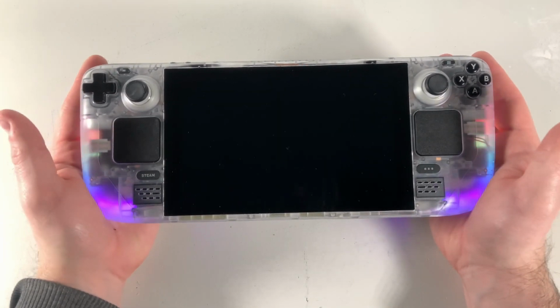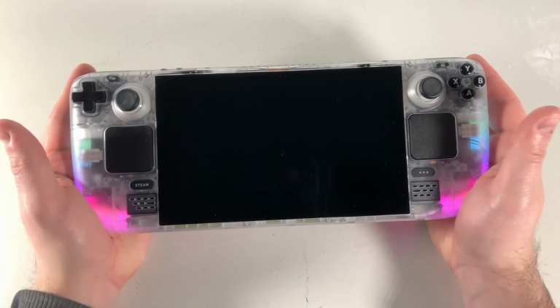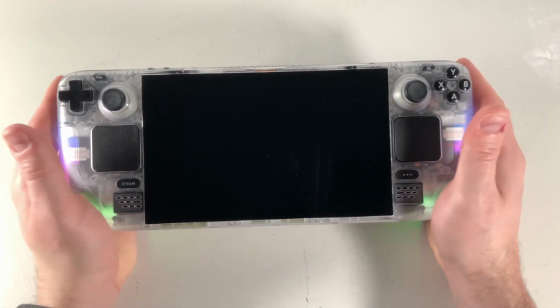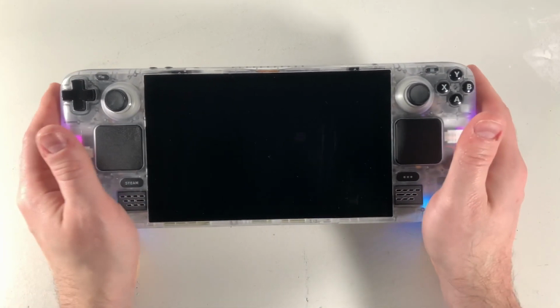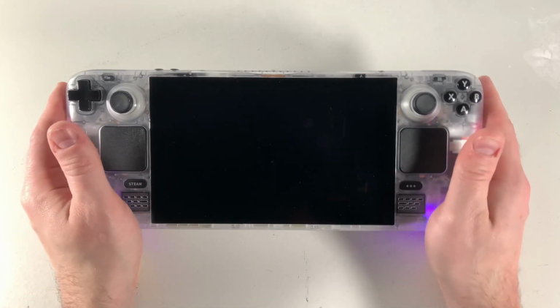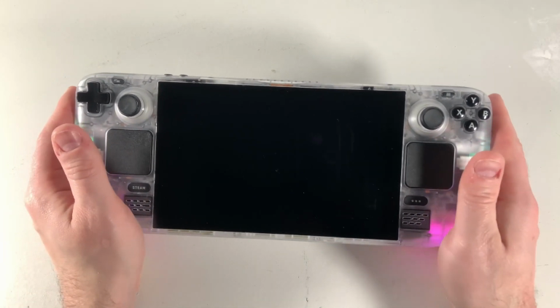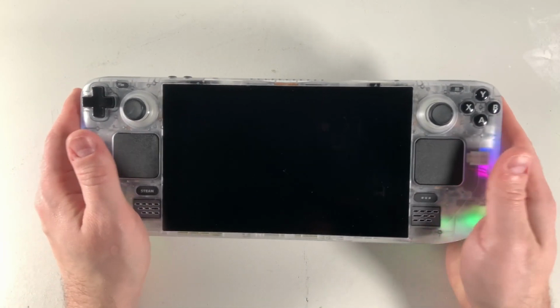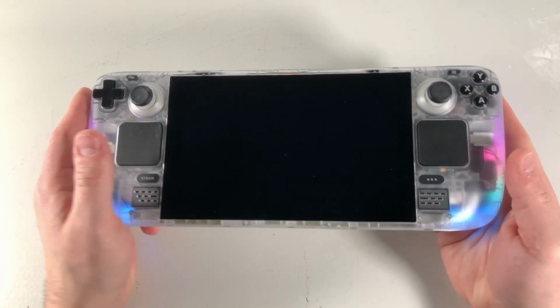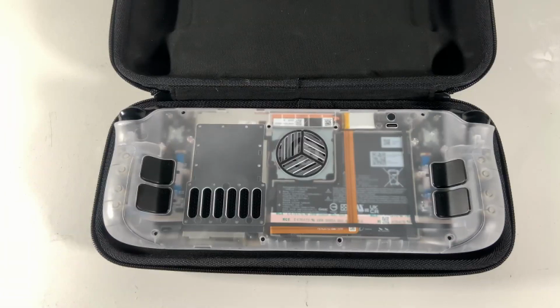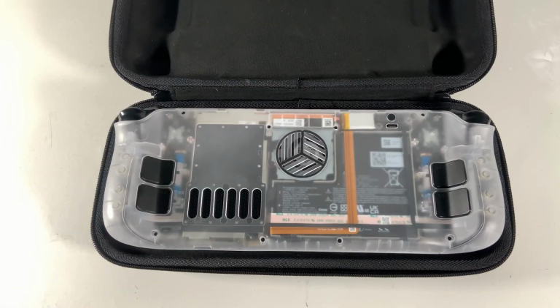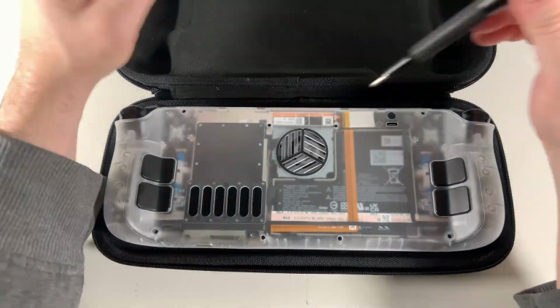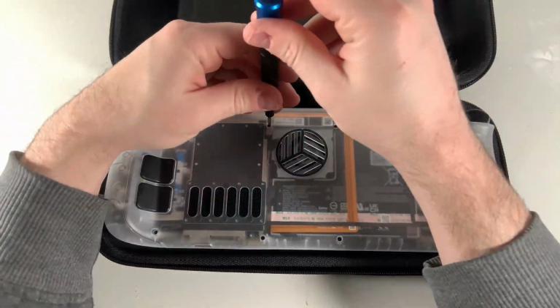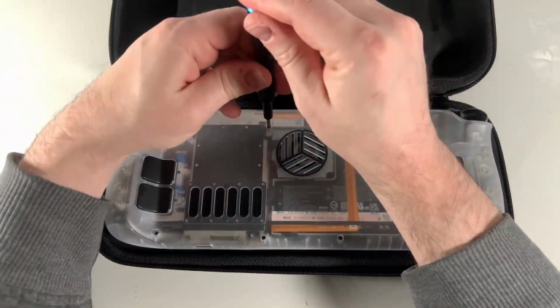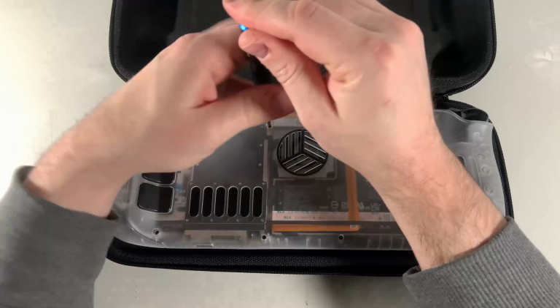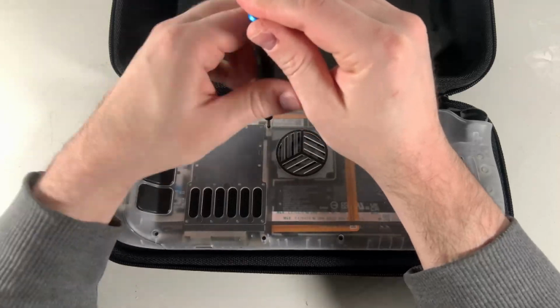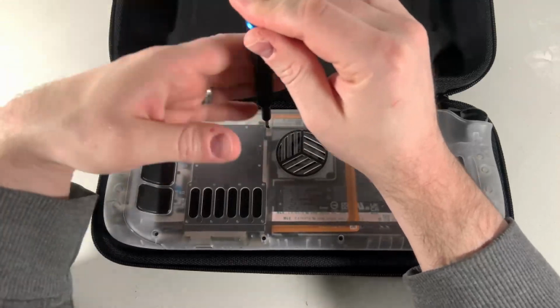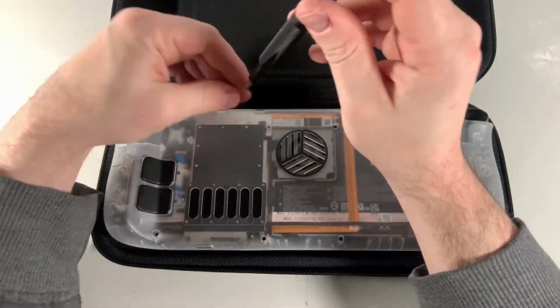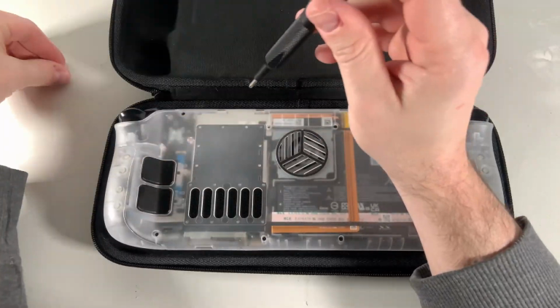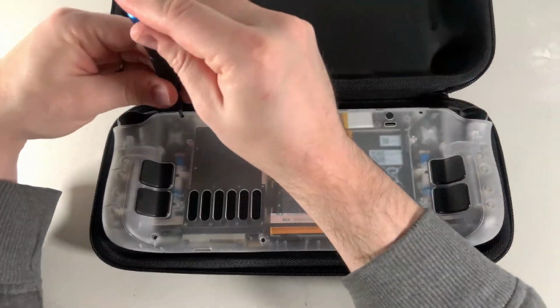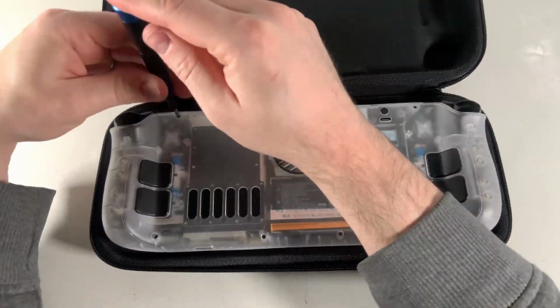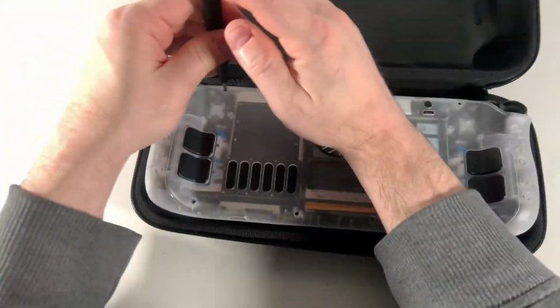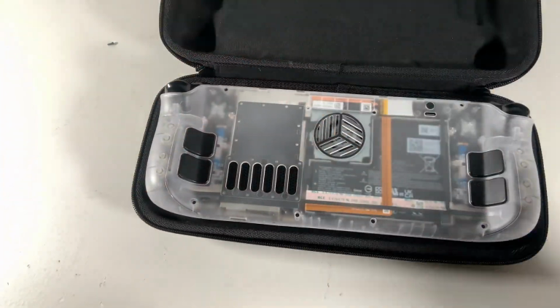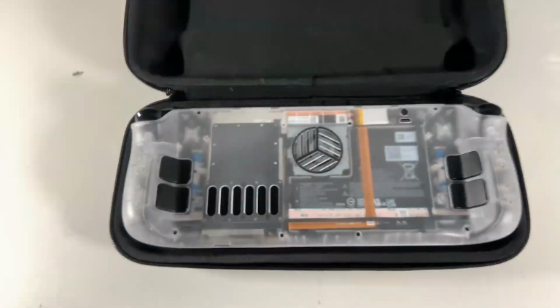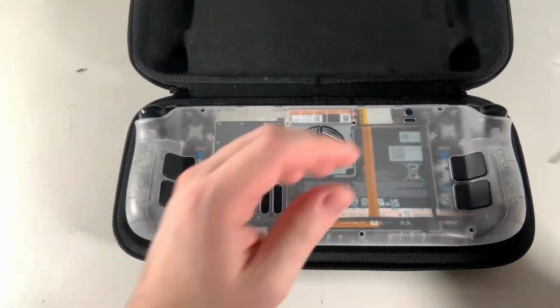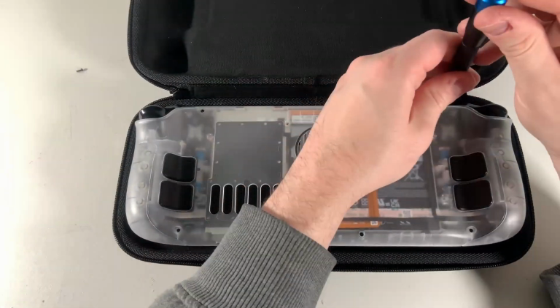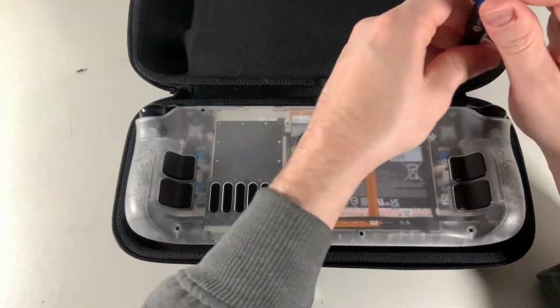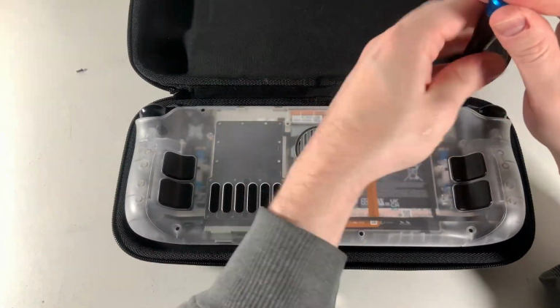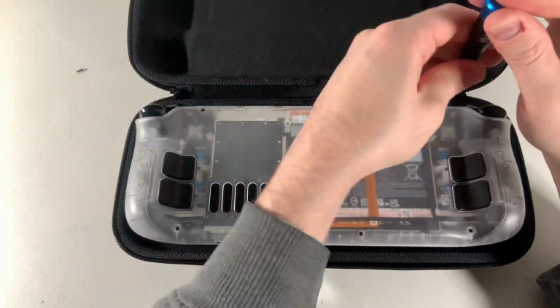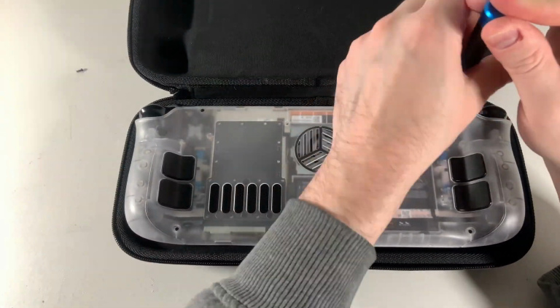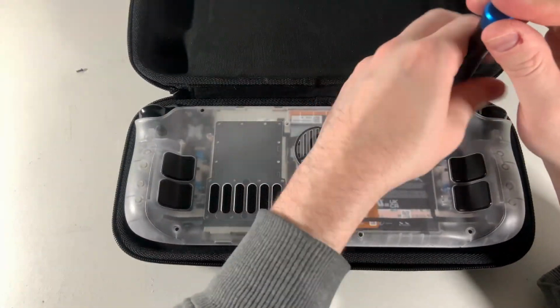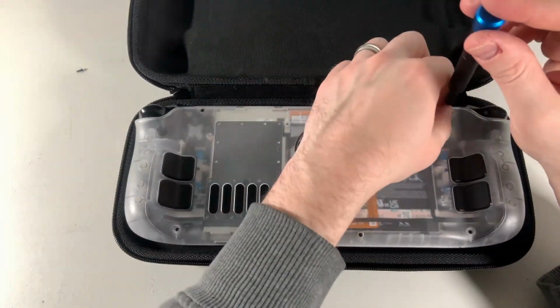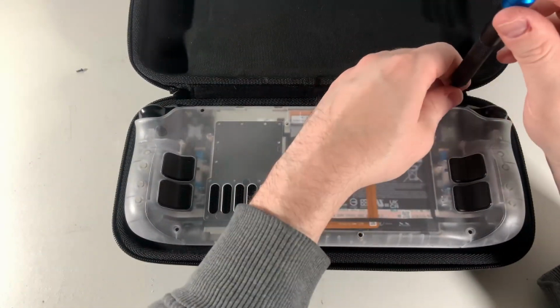I'm going to go ahead and remove the drive from my LCD Steam Deck and put it in the OLED Steam Deck, and we'll see what happens when I turn it on.